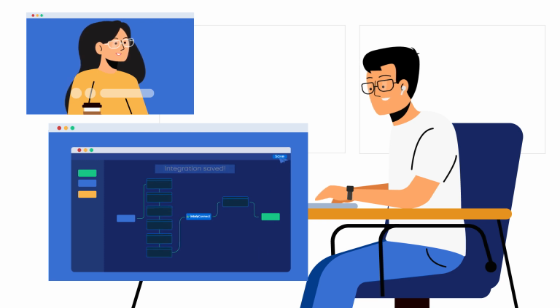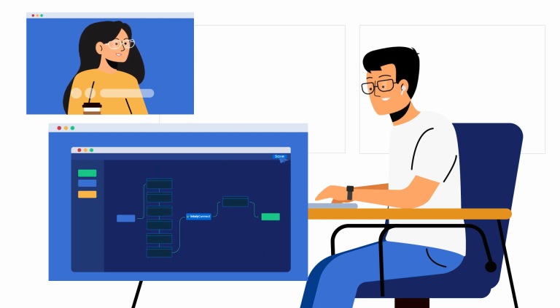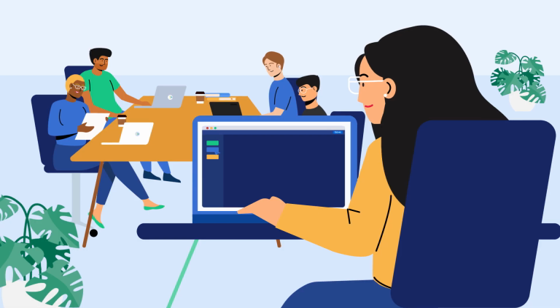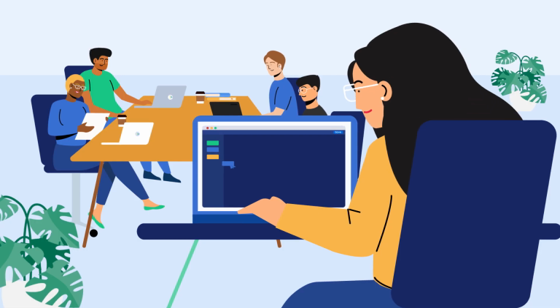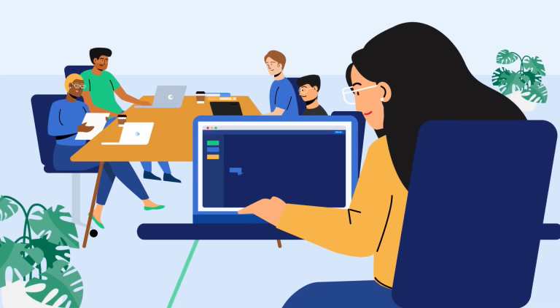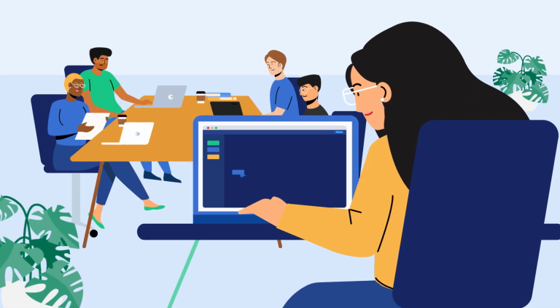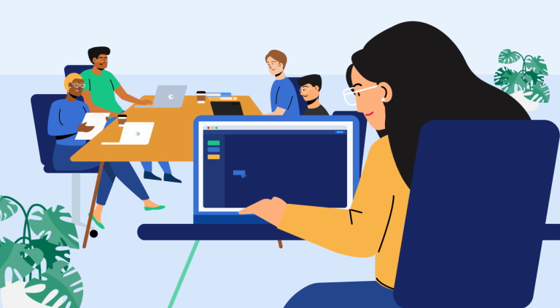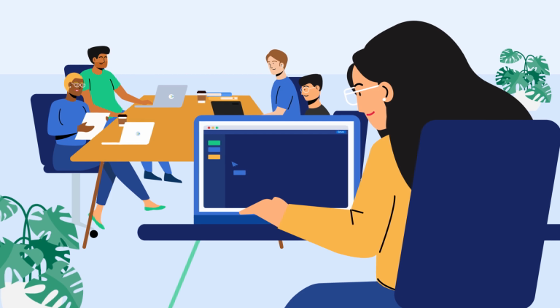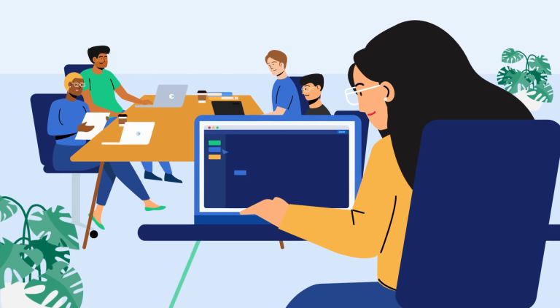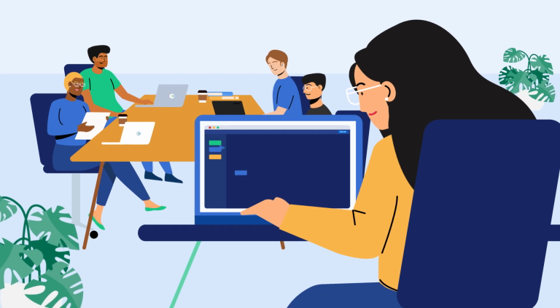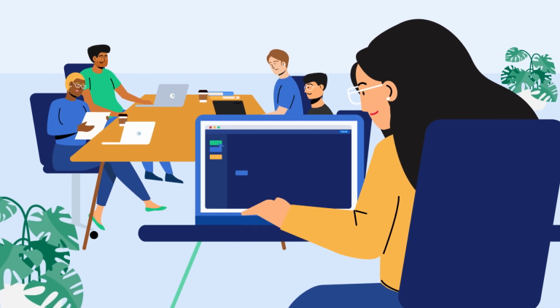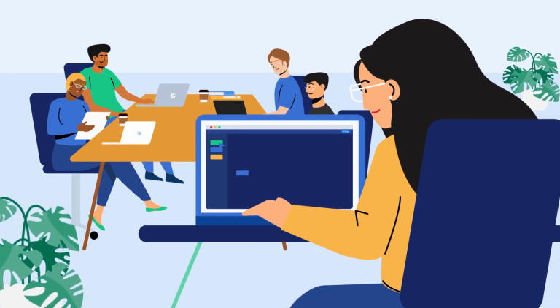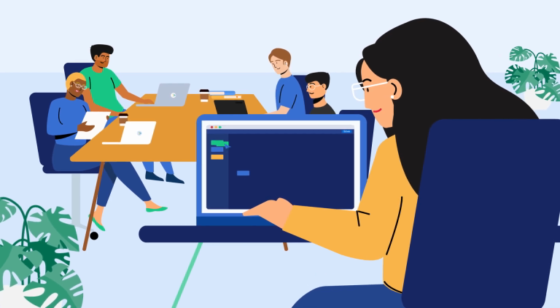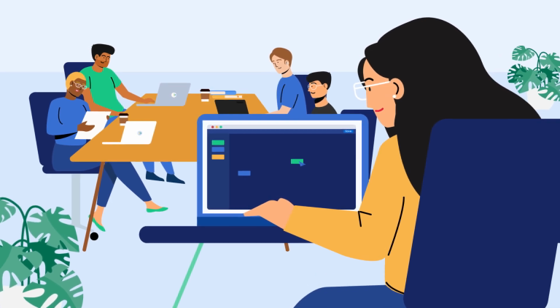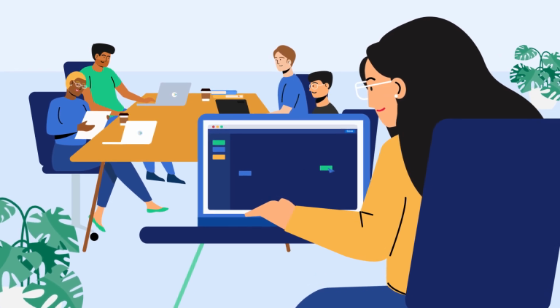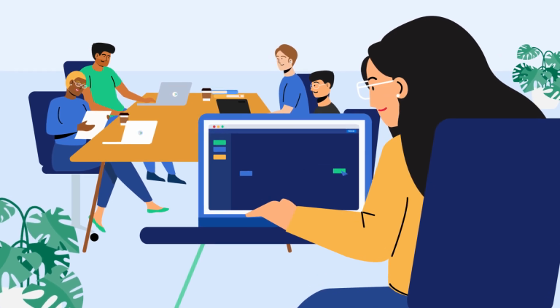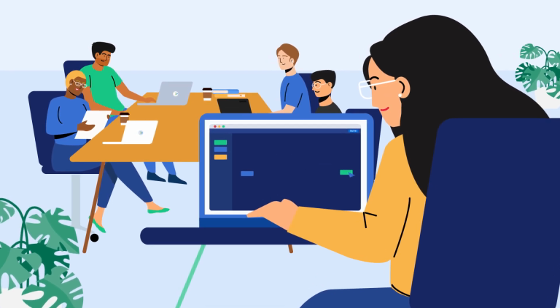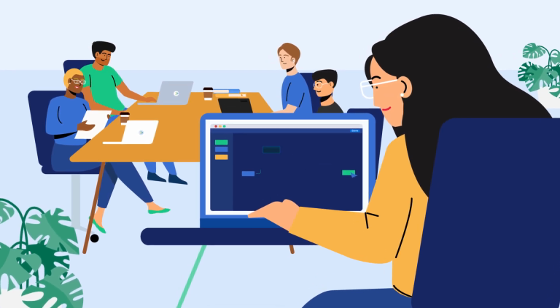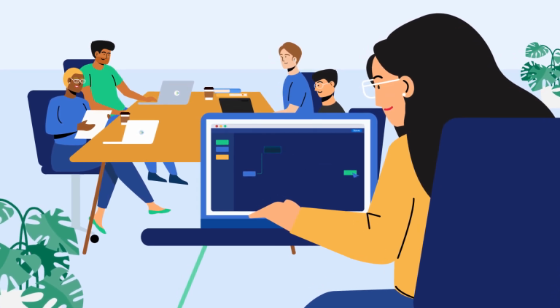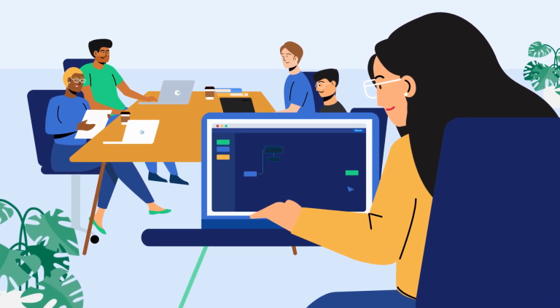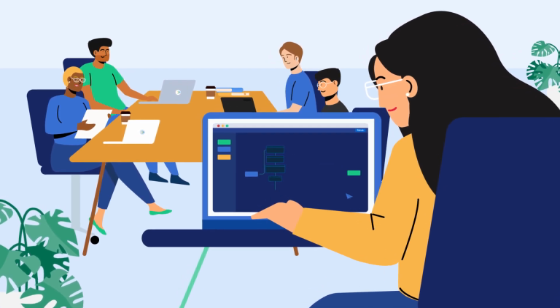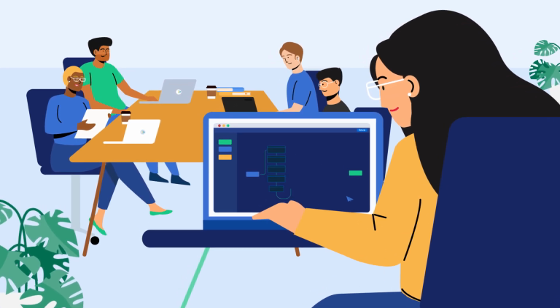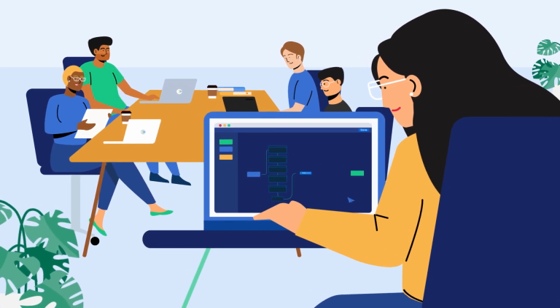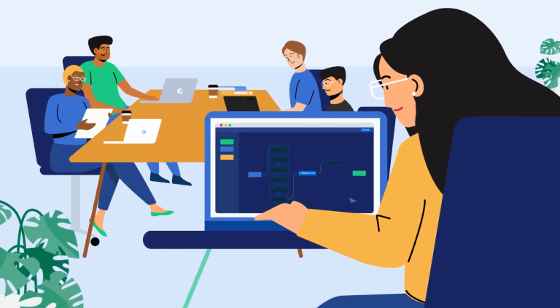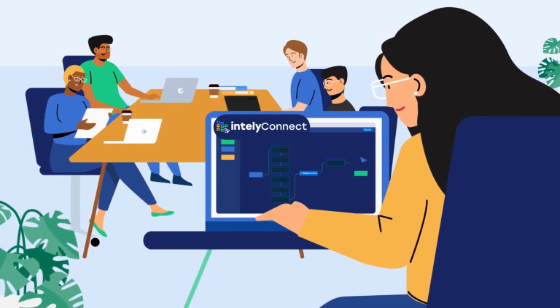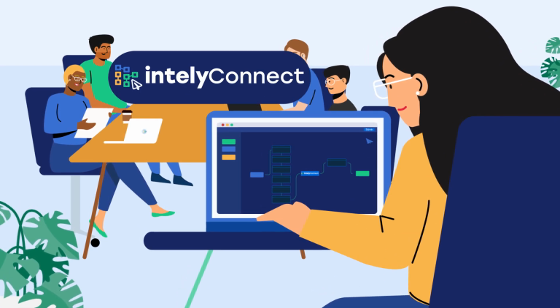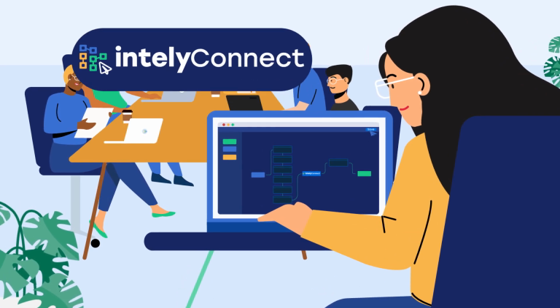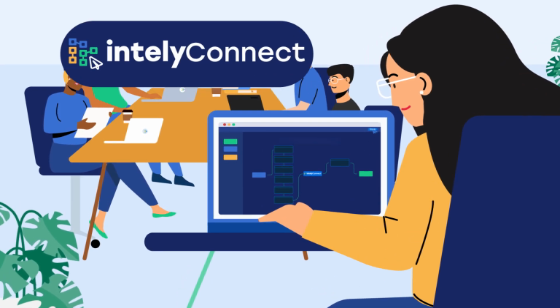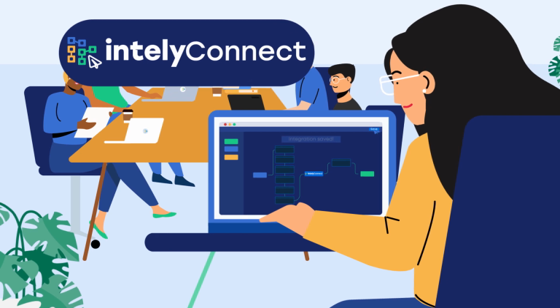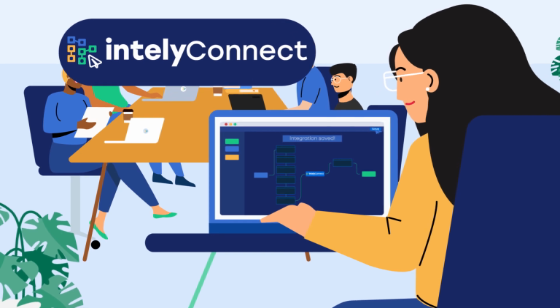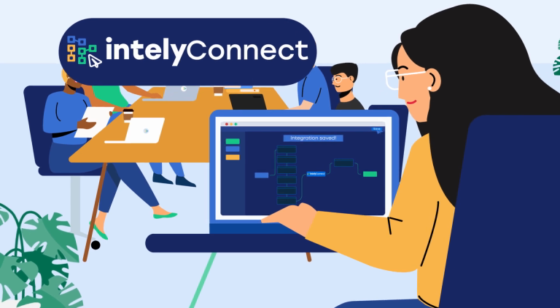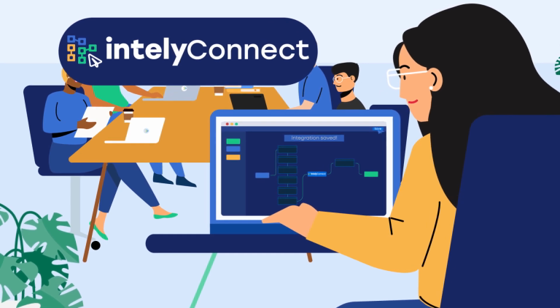After a short demo, Monica quickly implements Intelli's no-code, low-code healthcare data integration accelerator, IntelliConnect.